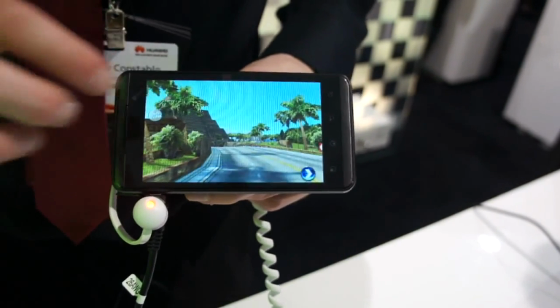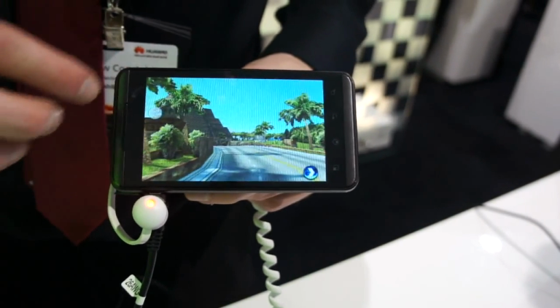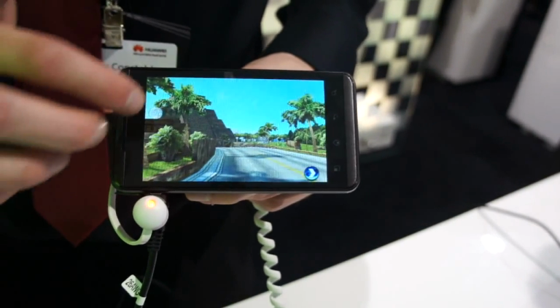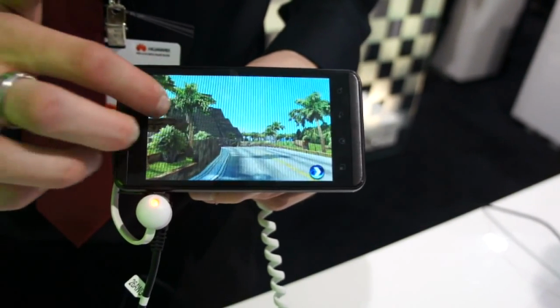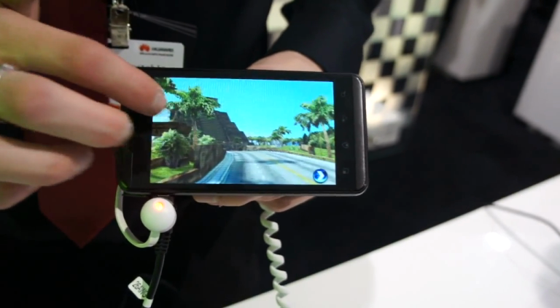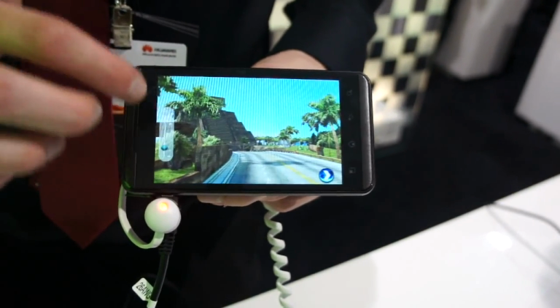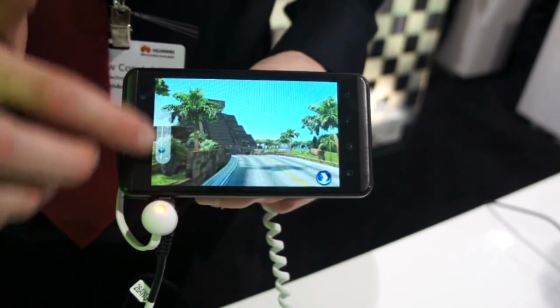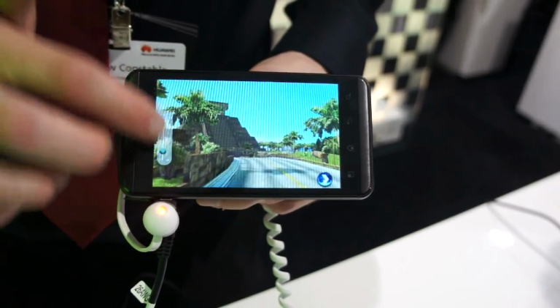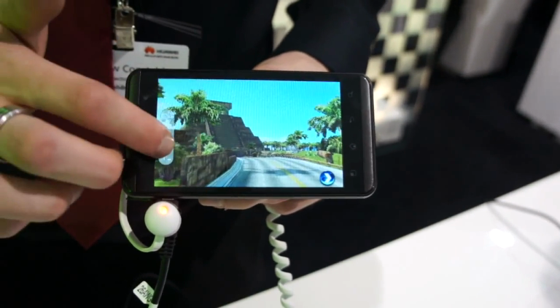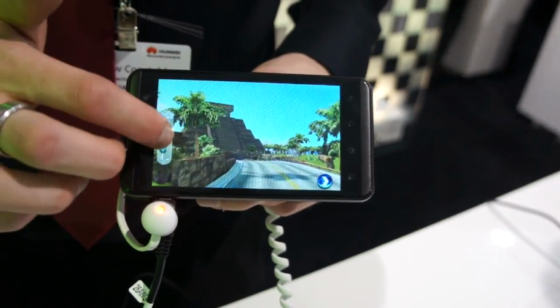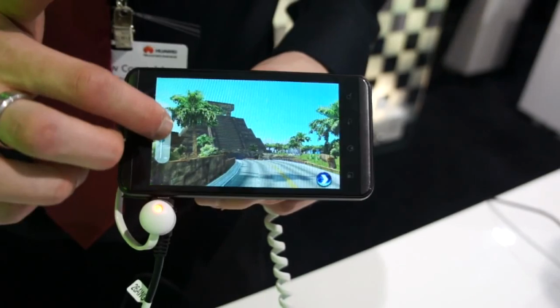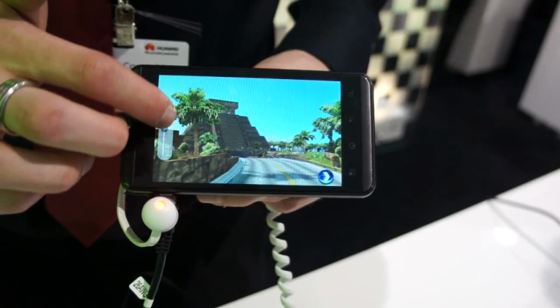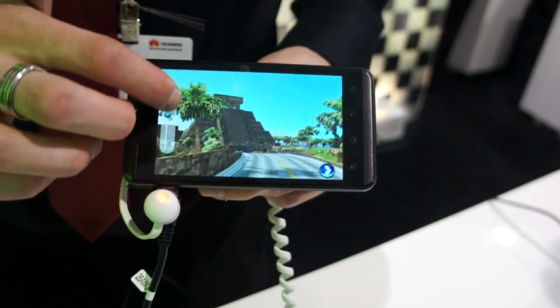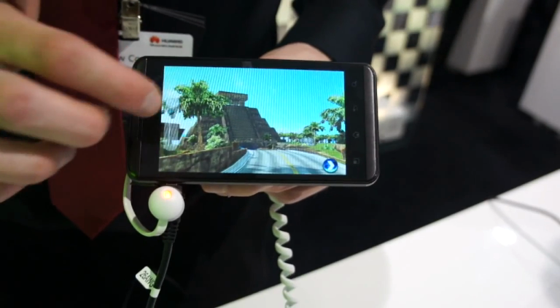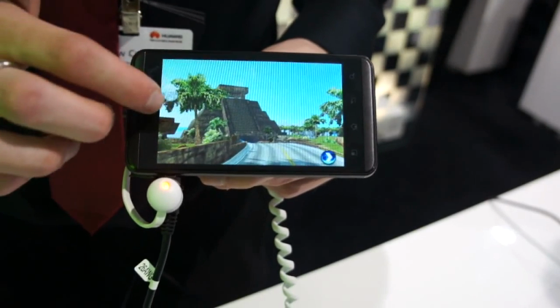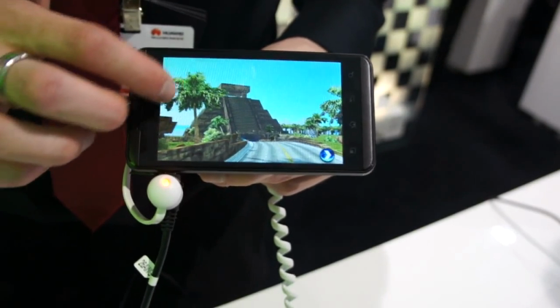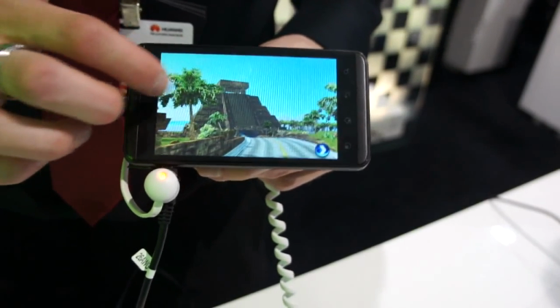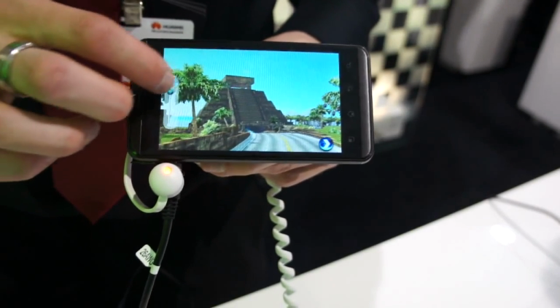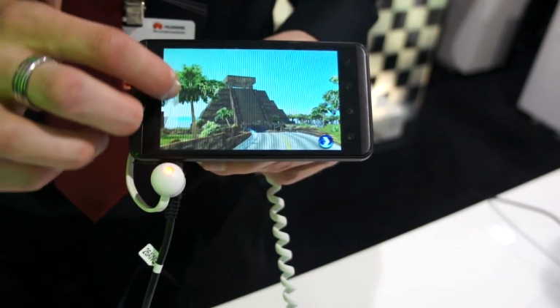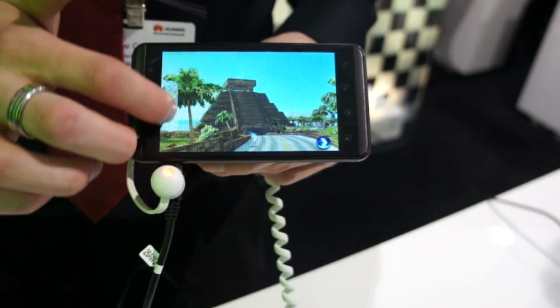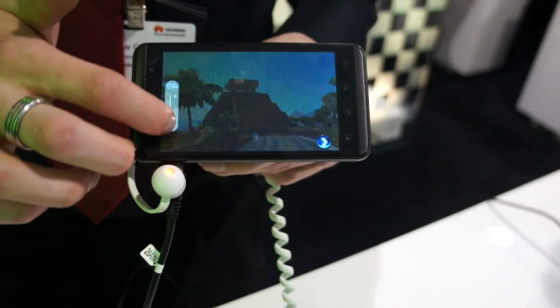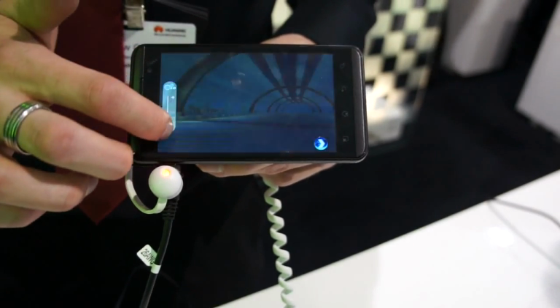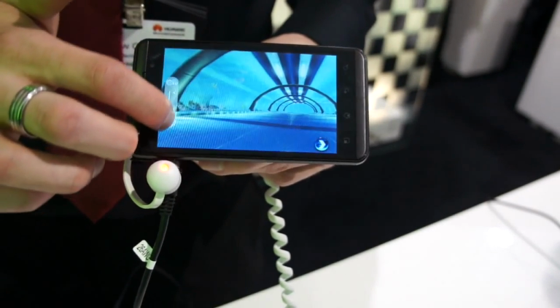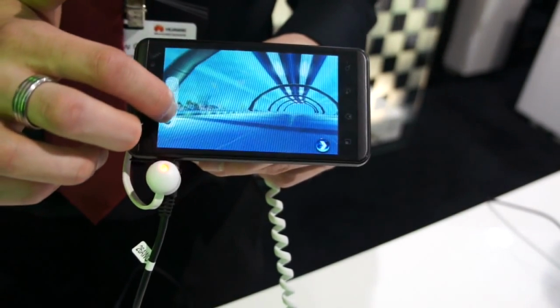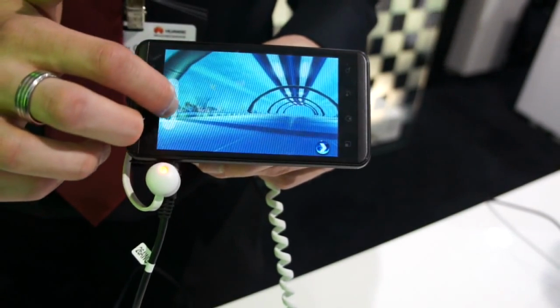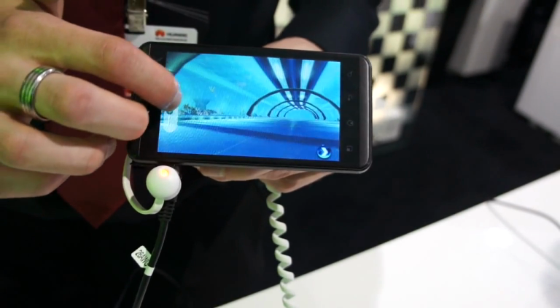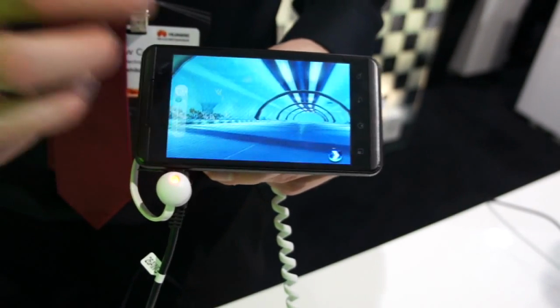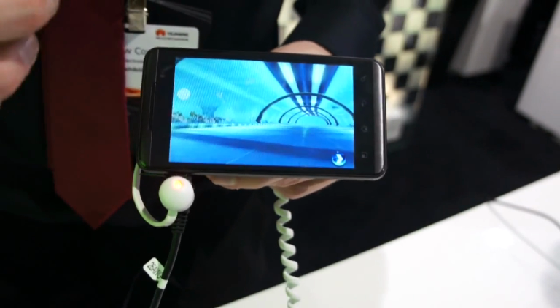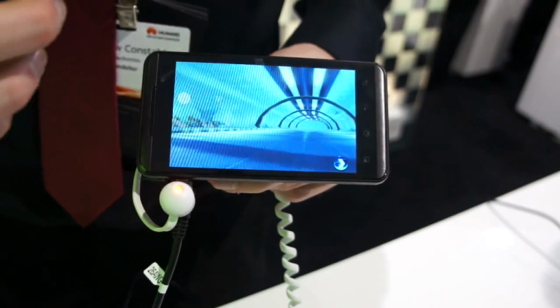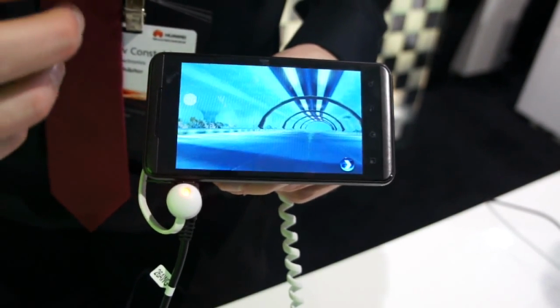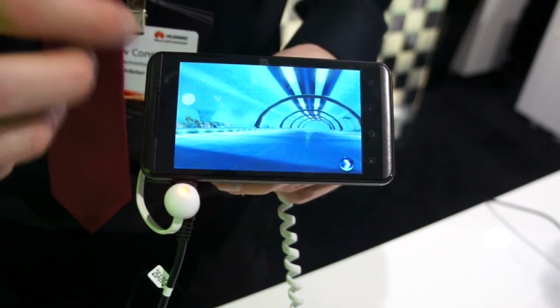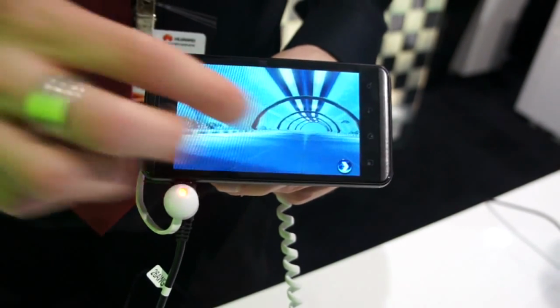You can actually turn the 3D up and down as well. If it's too much, you can turn it down; if you want more 3D, you can just turn it up.